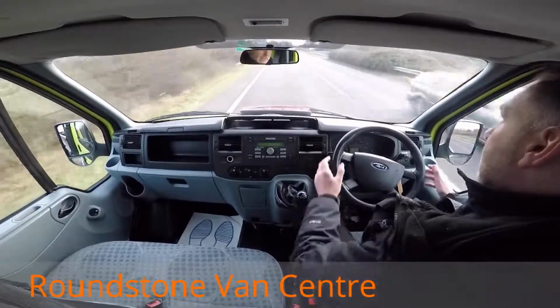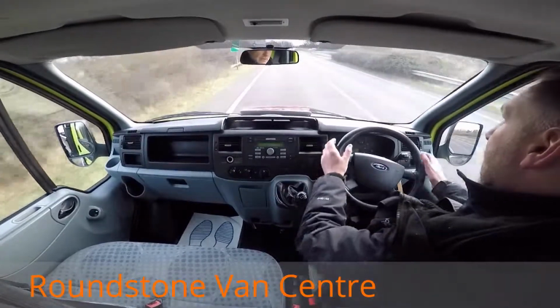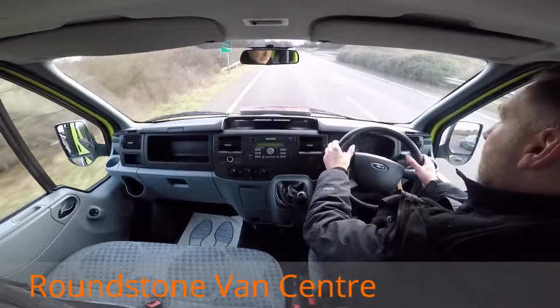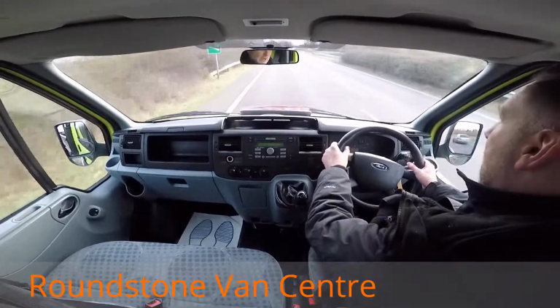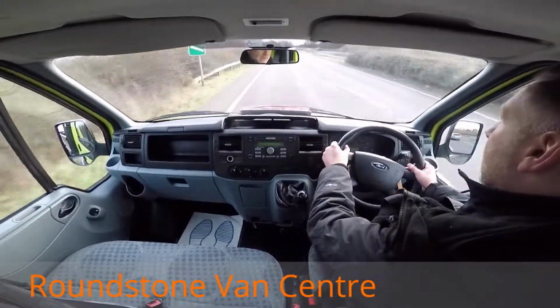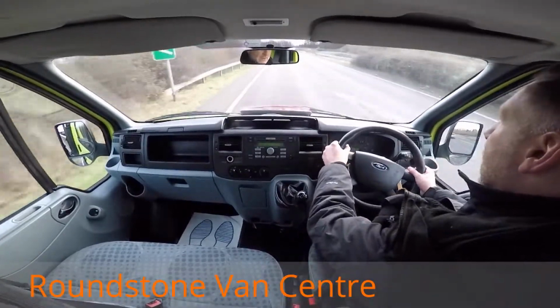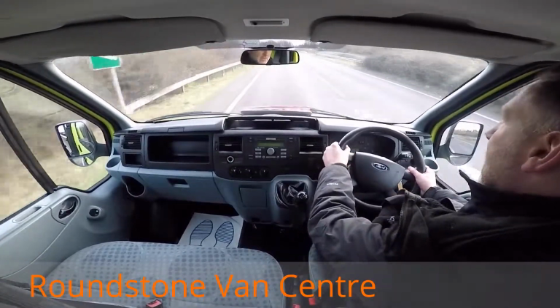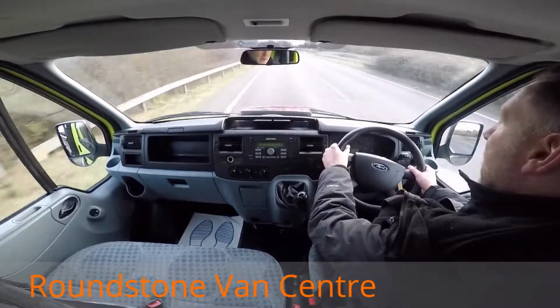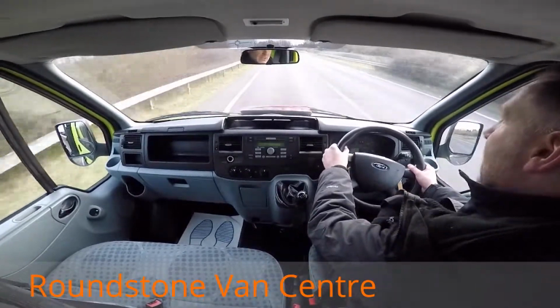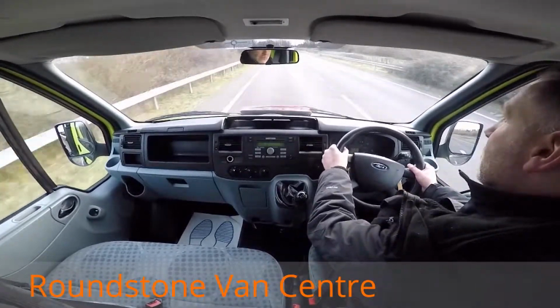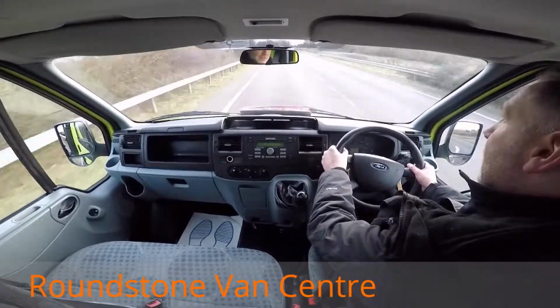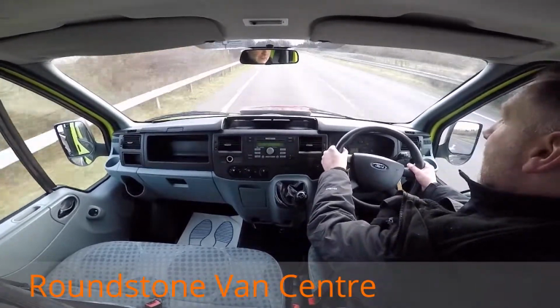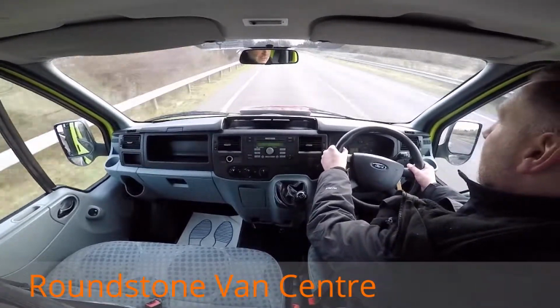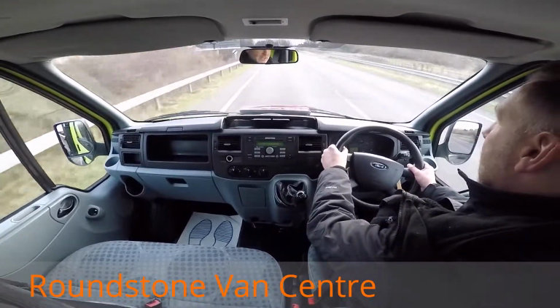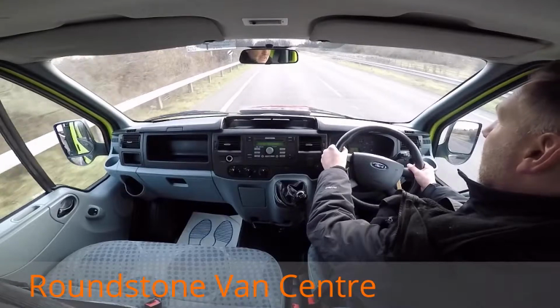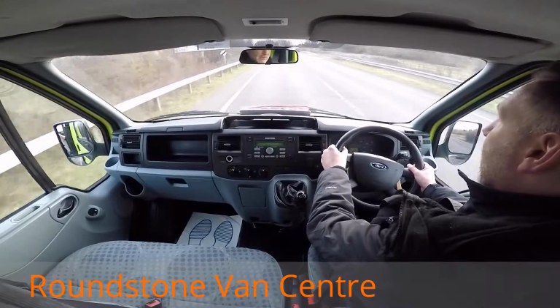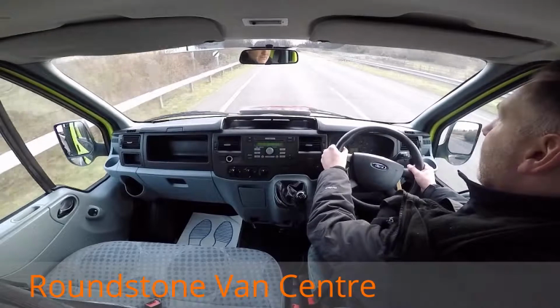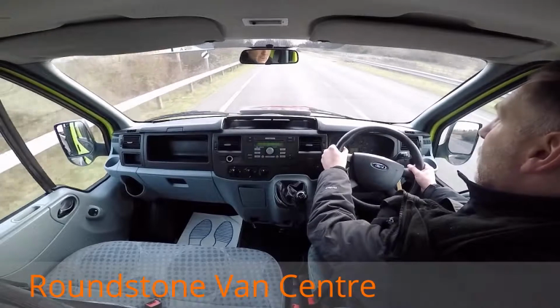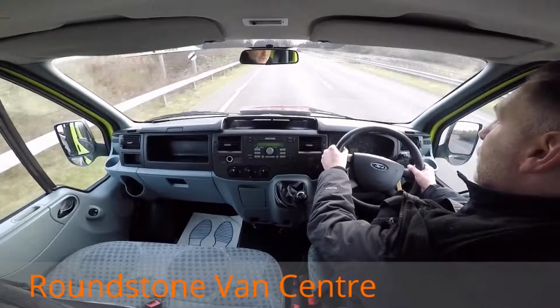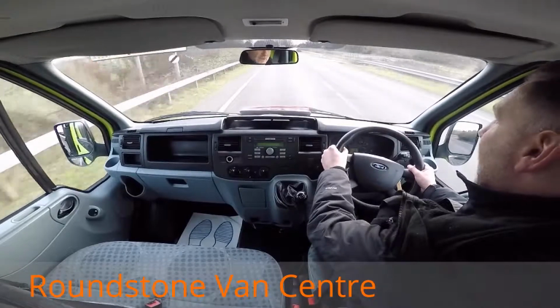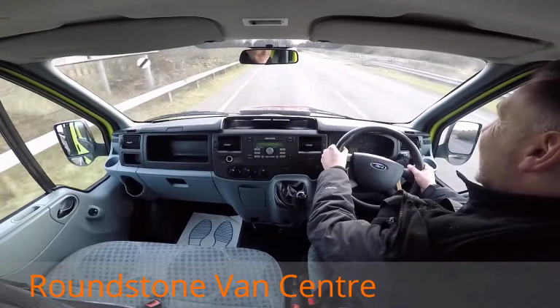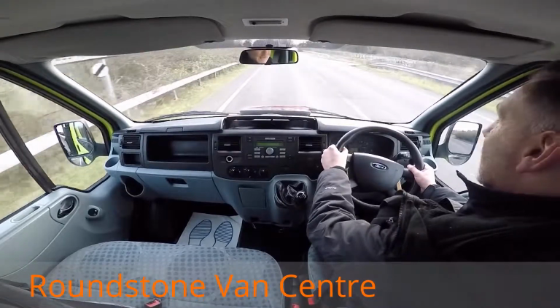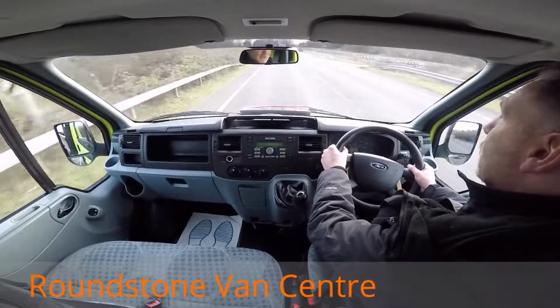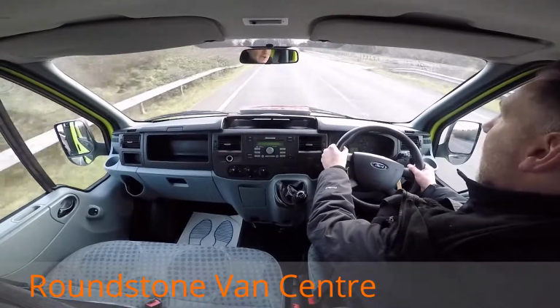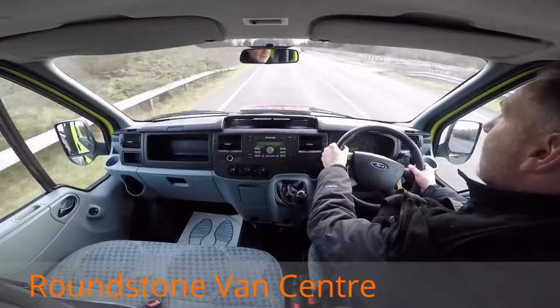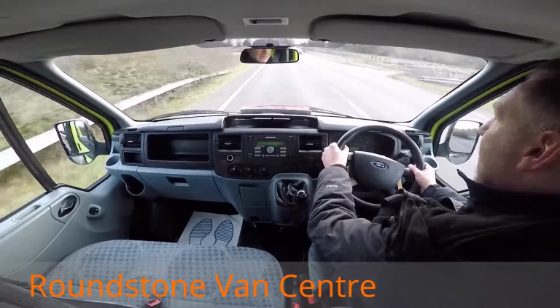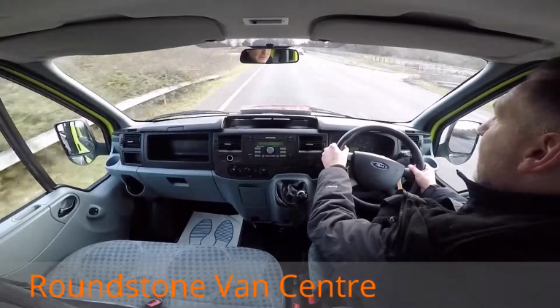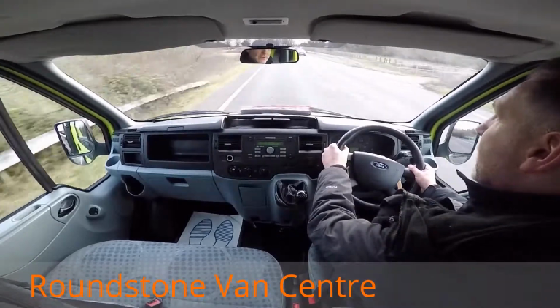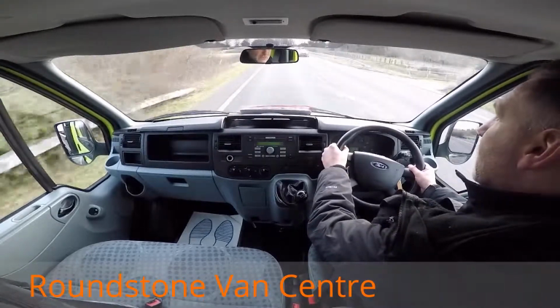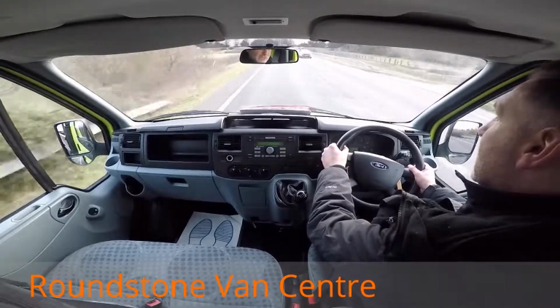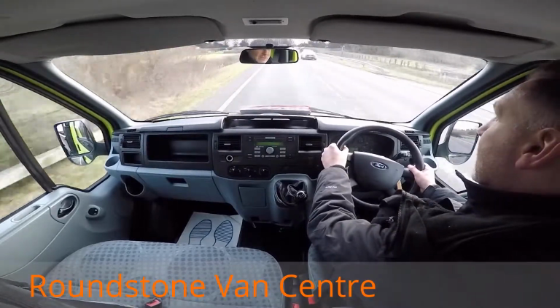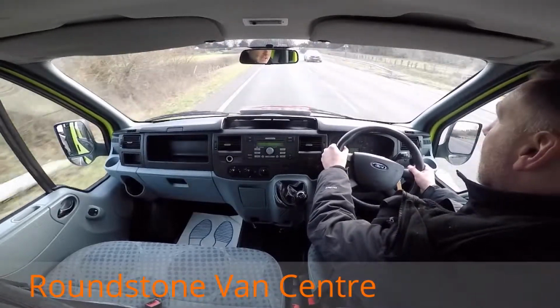And that's the final part — the video appraisal and the road test of our Ford Transit tipper truck. Thank you very much for watching this video.